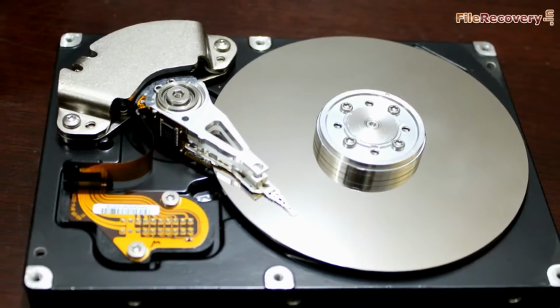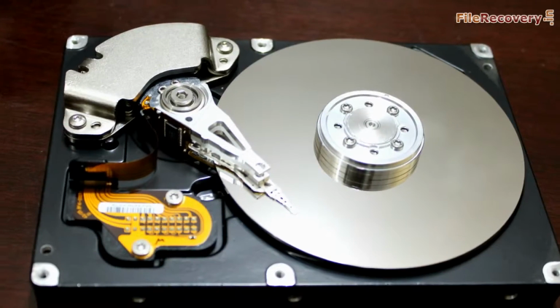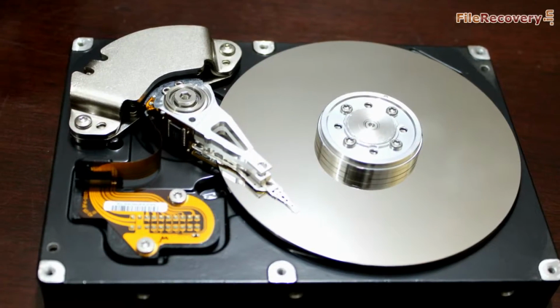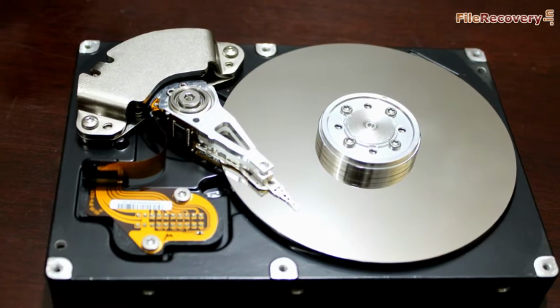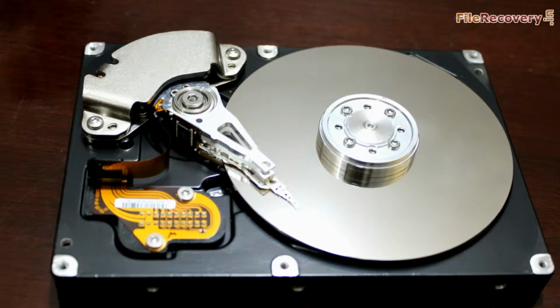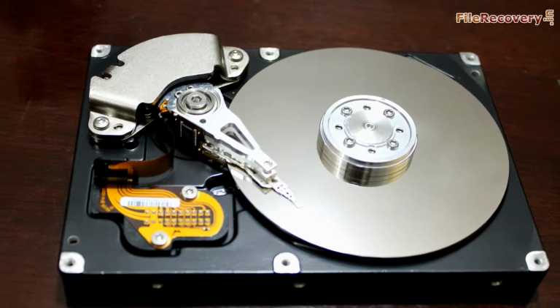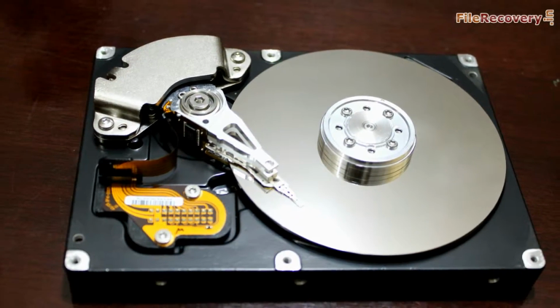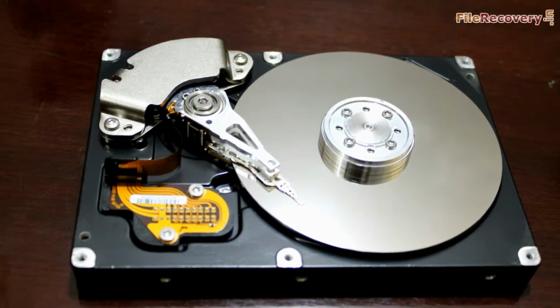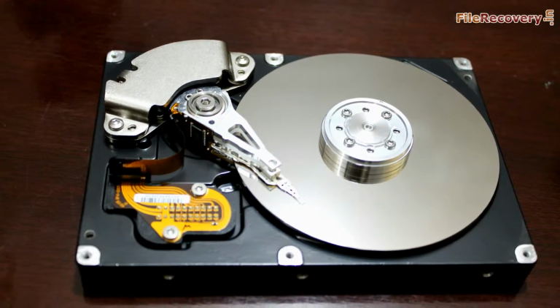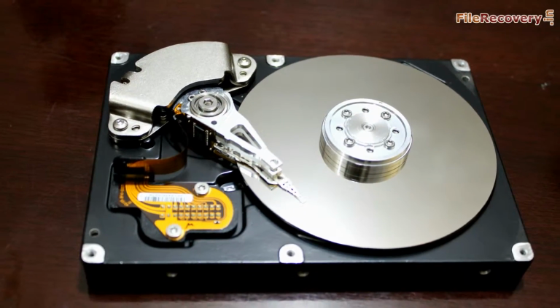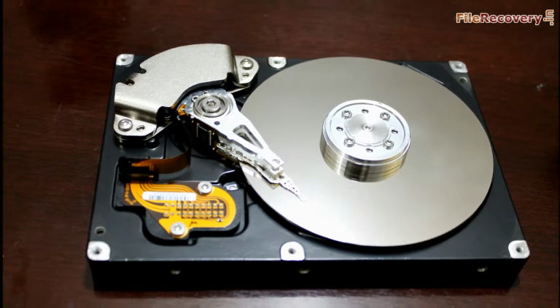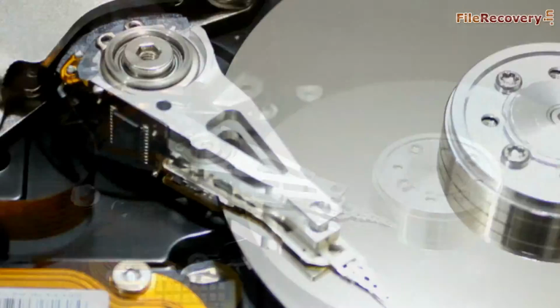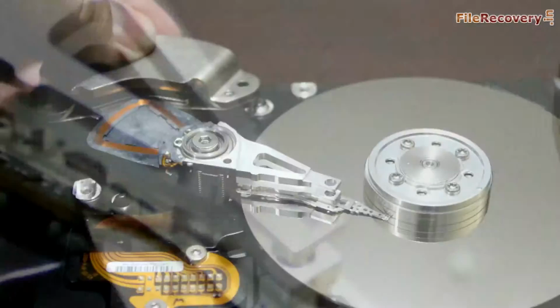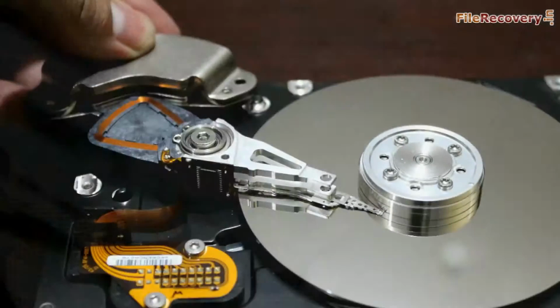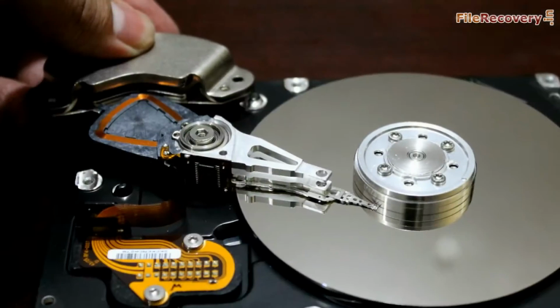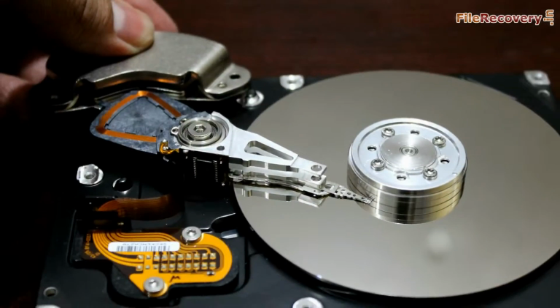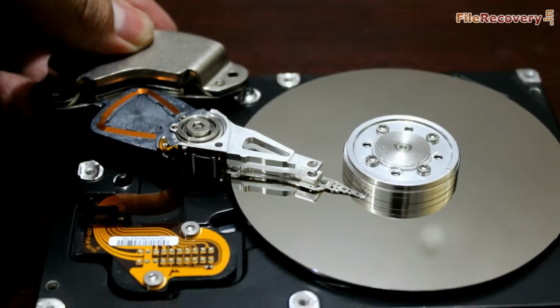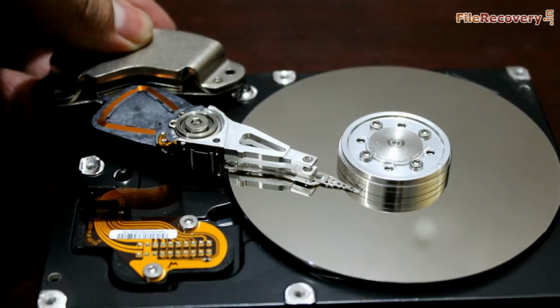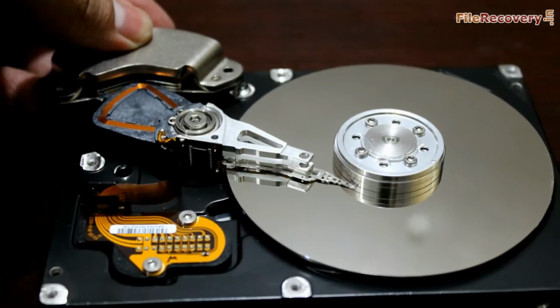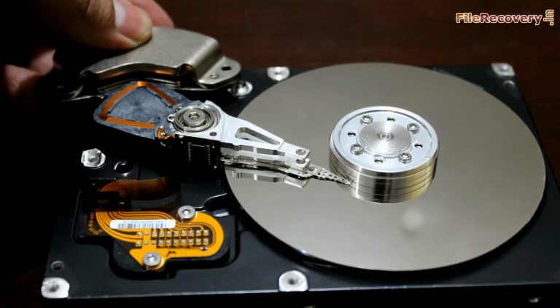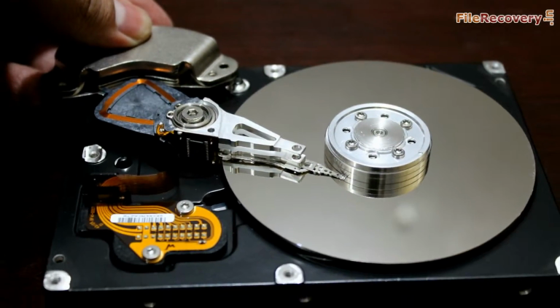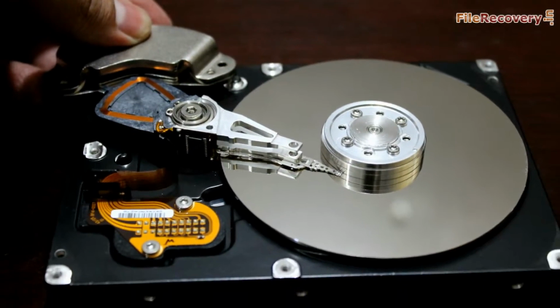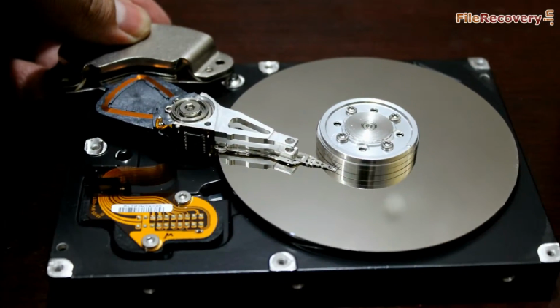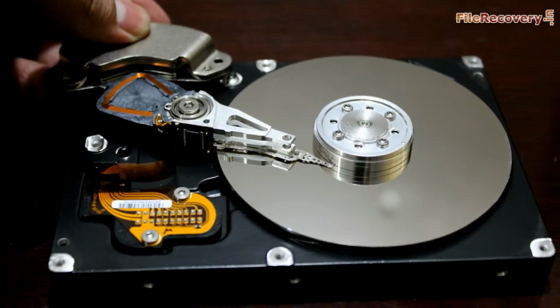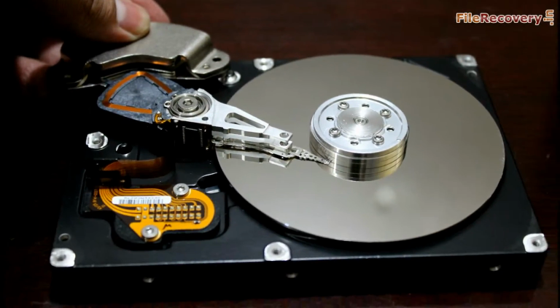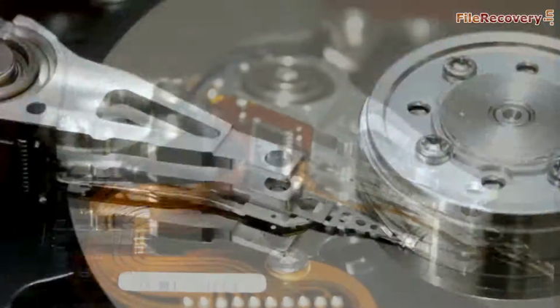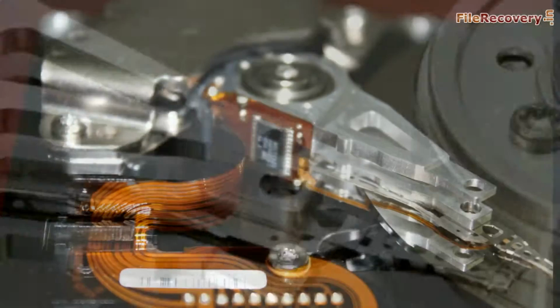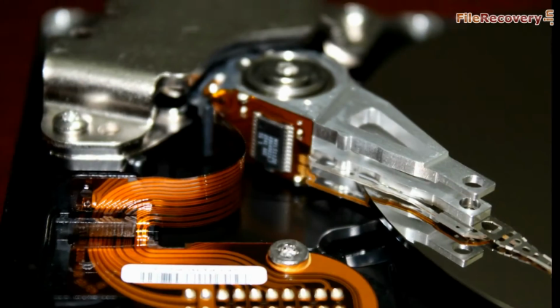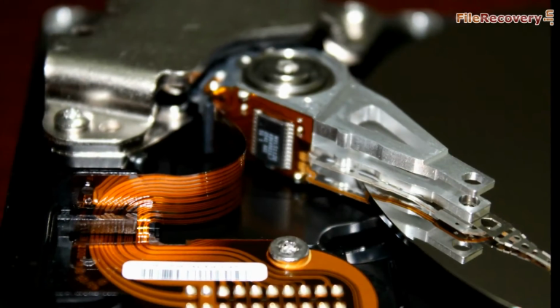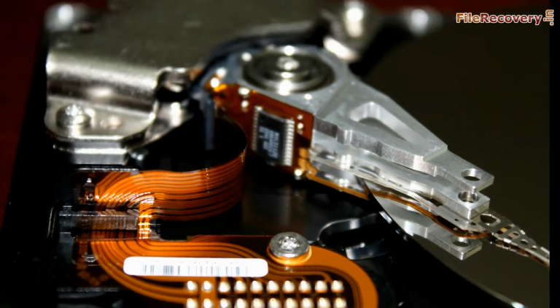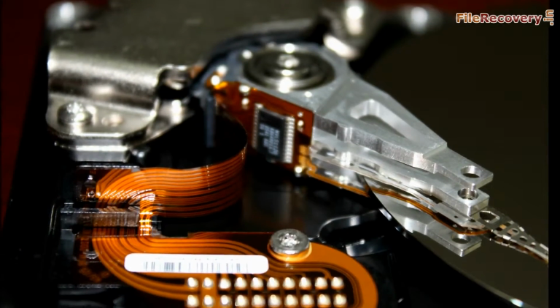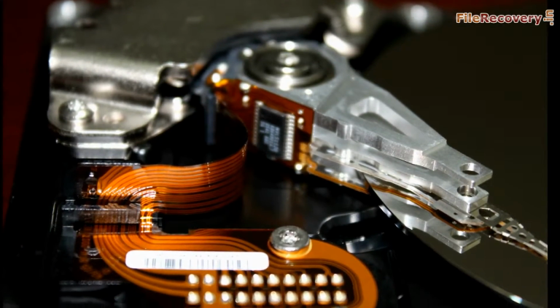In this video we are going to discuss about hard disk, how does hard disk work, and what is inside the hard disk.